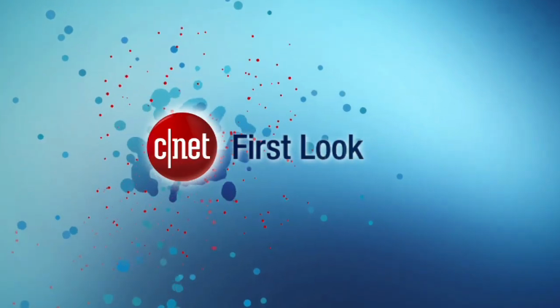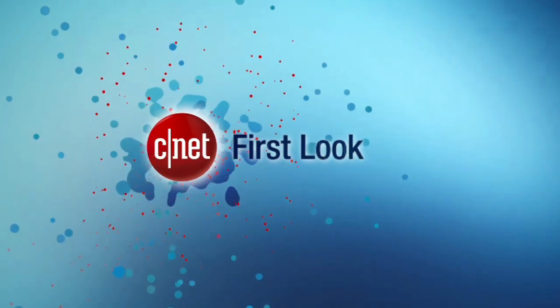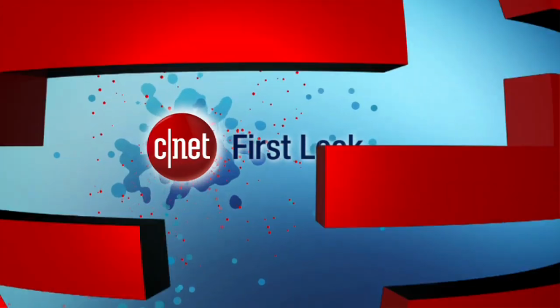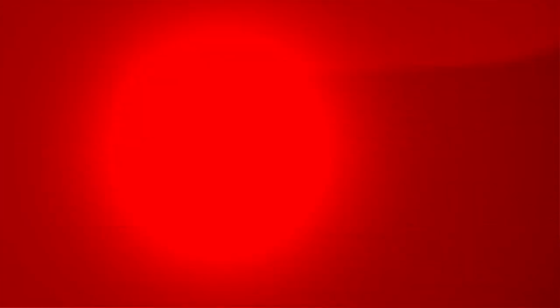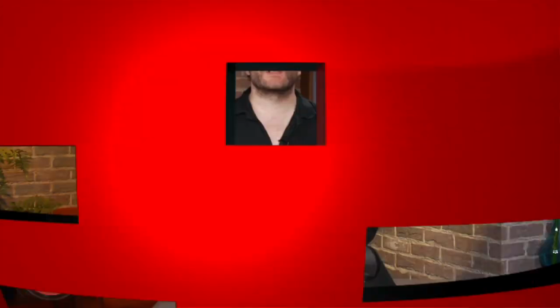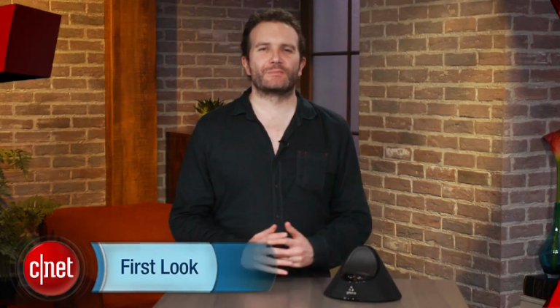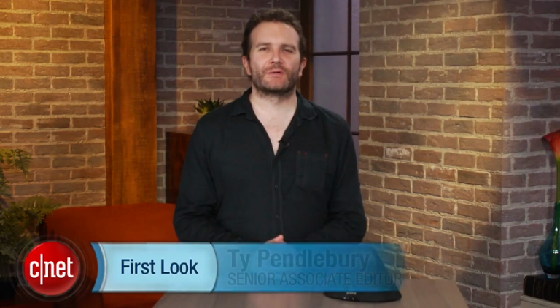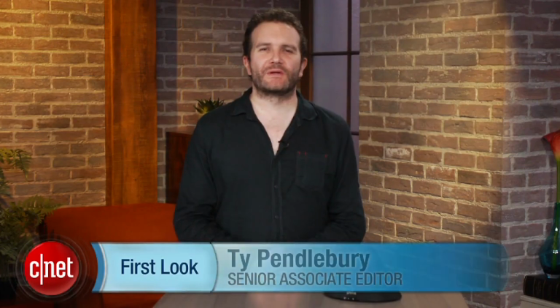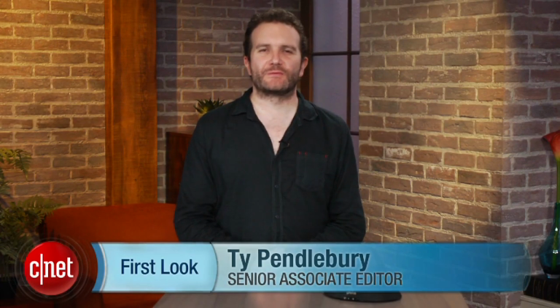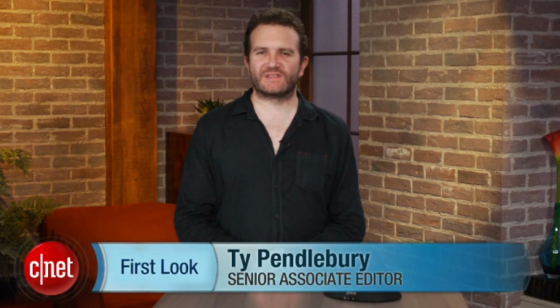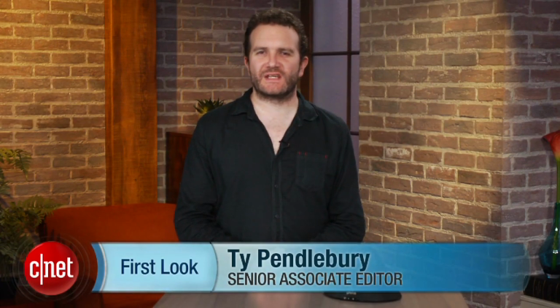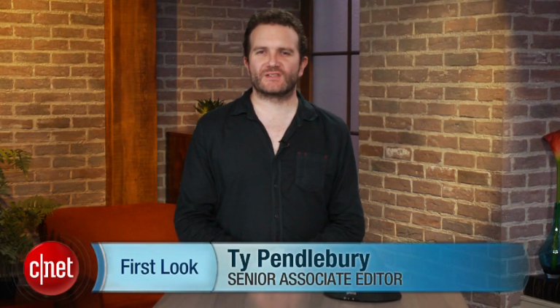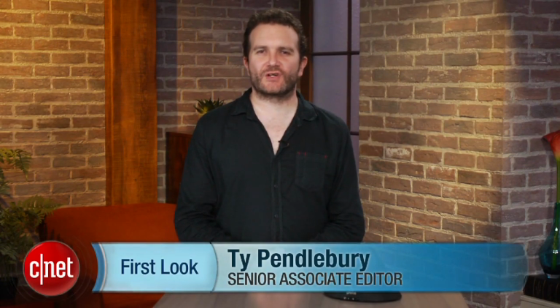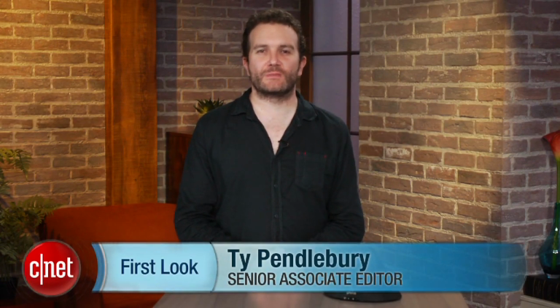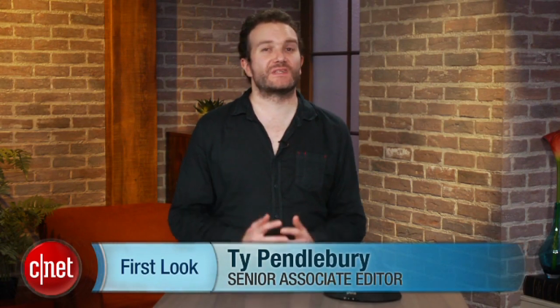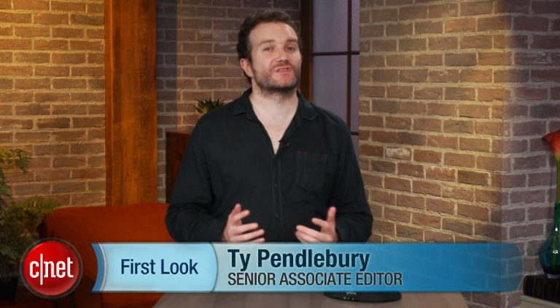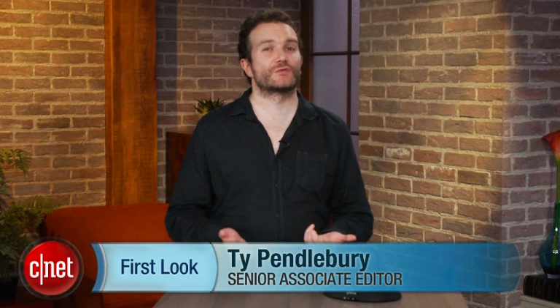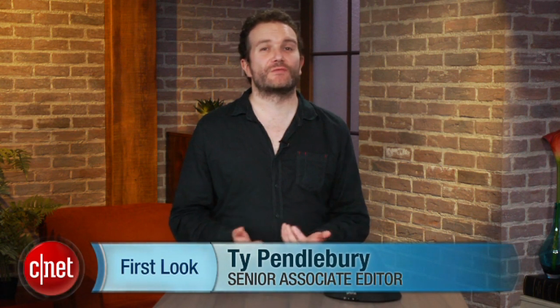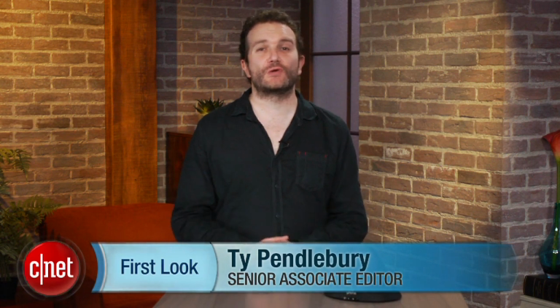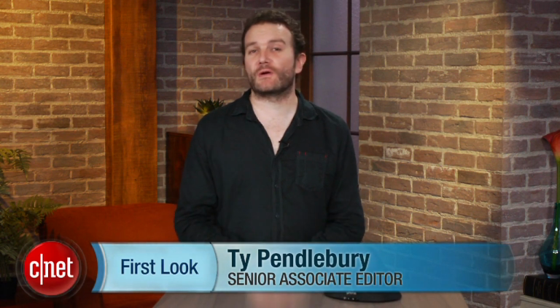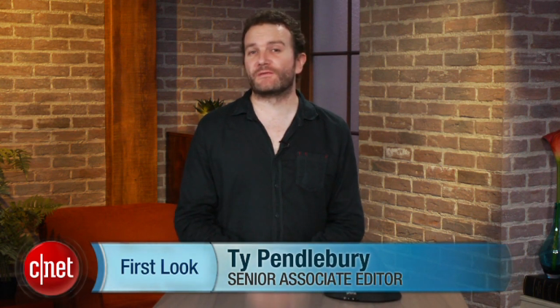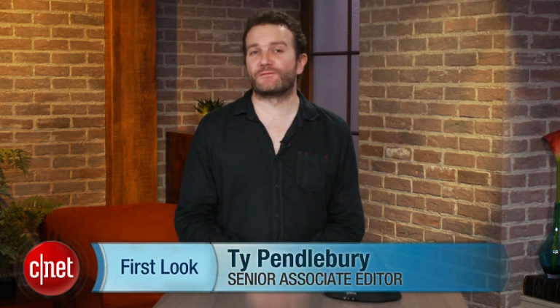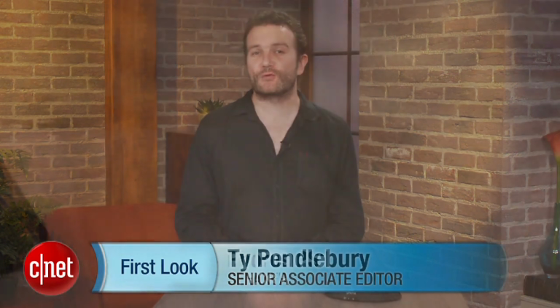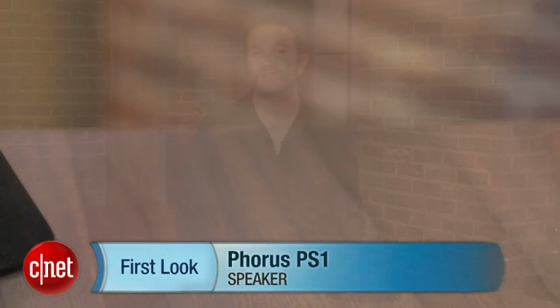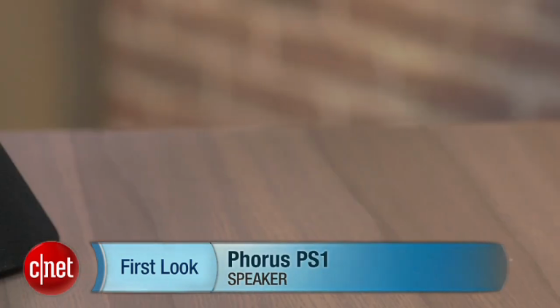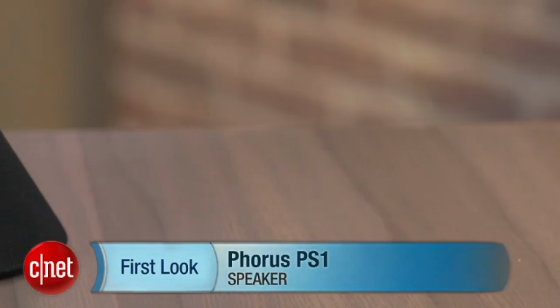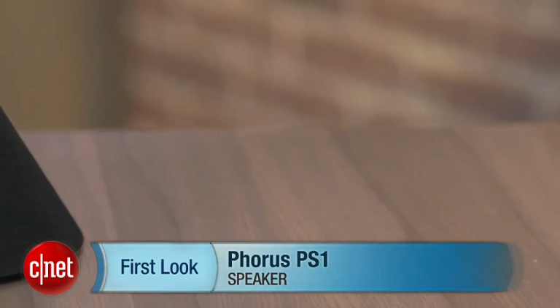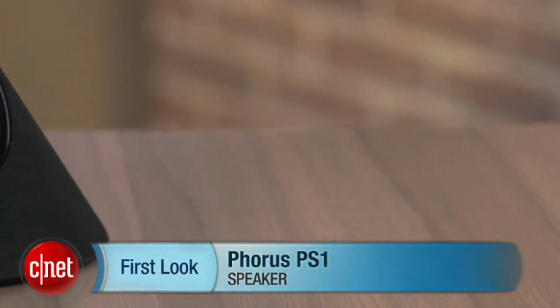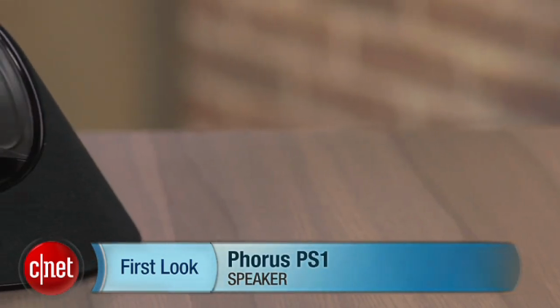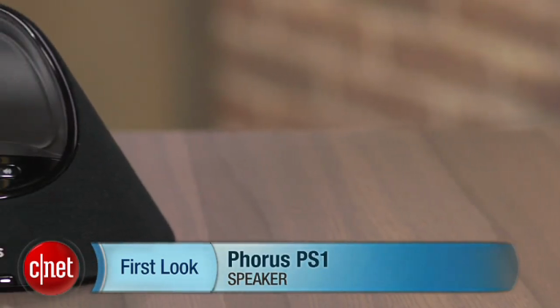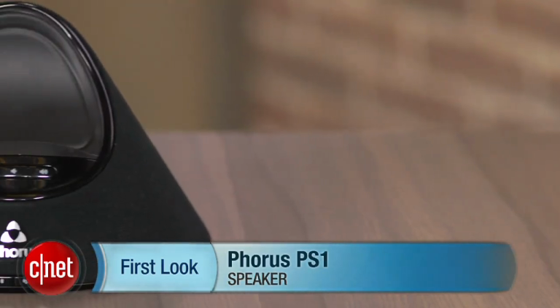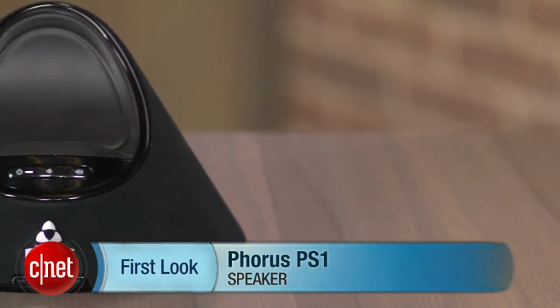Hi, I'm Ty Penalbury from CNET.com and this is a review of the Forrest PS1 speaker.